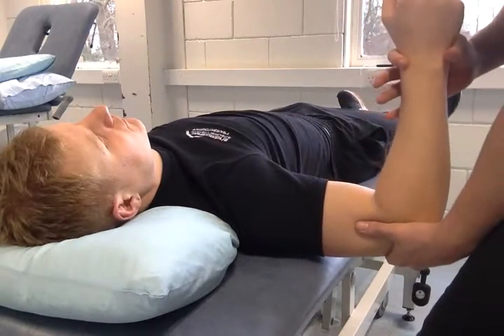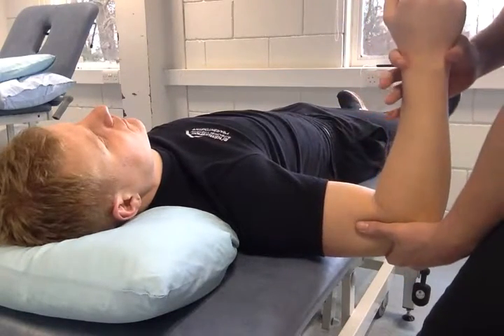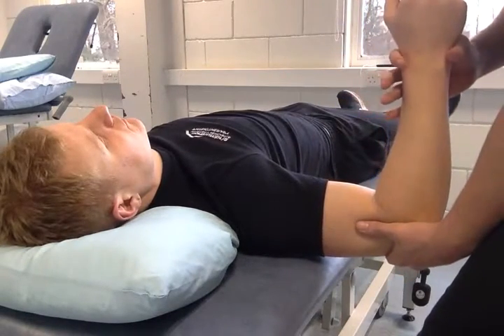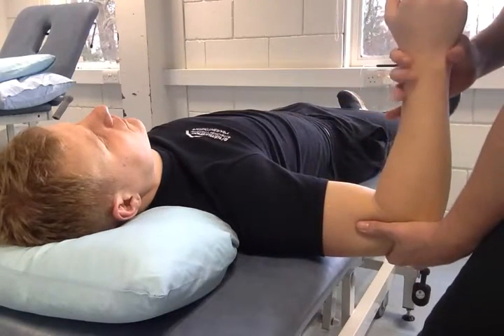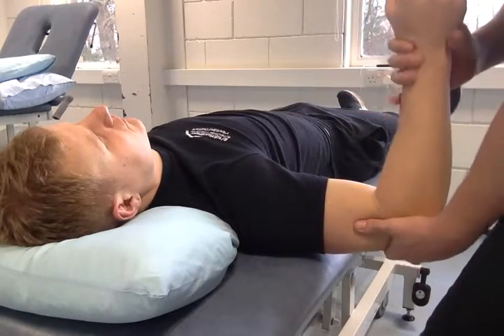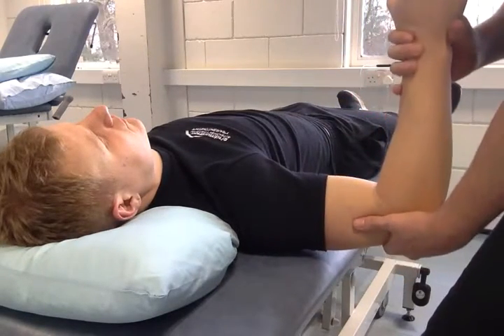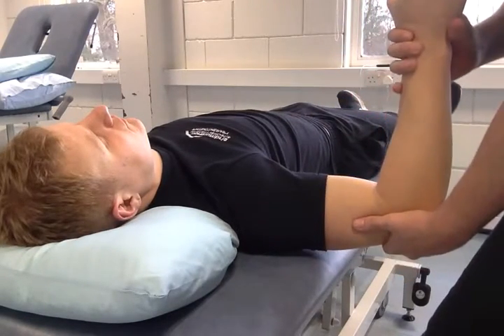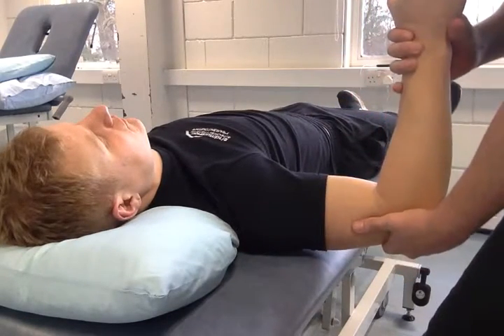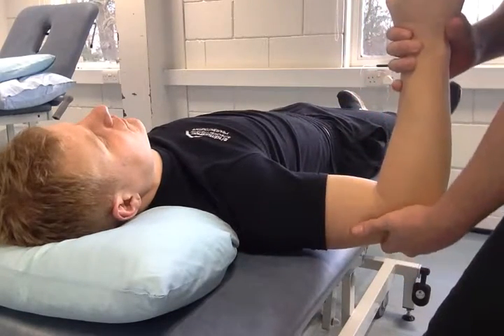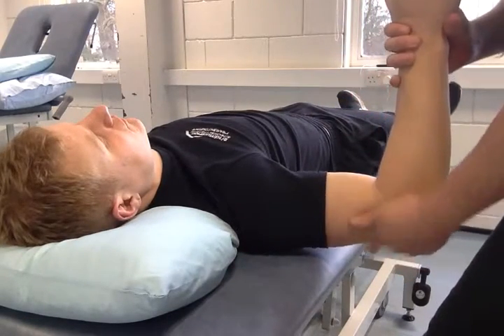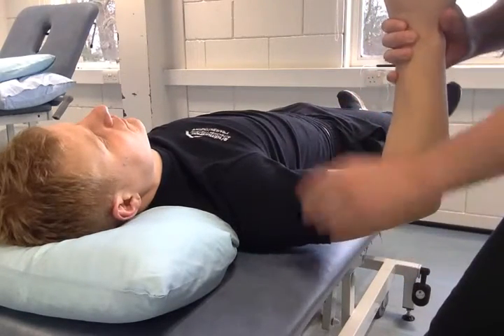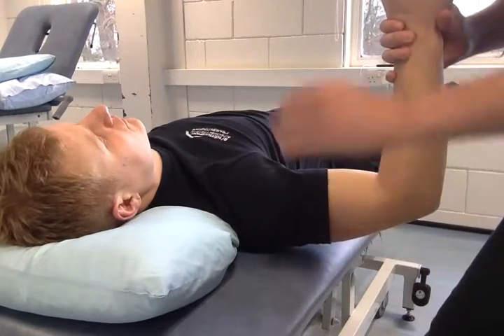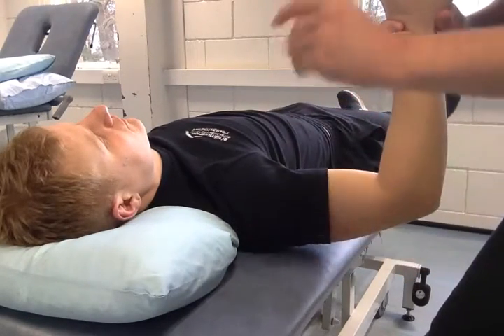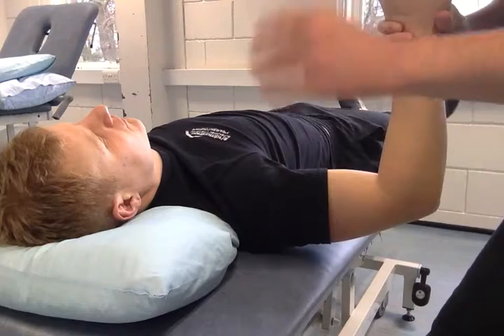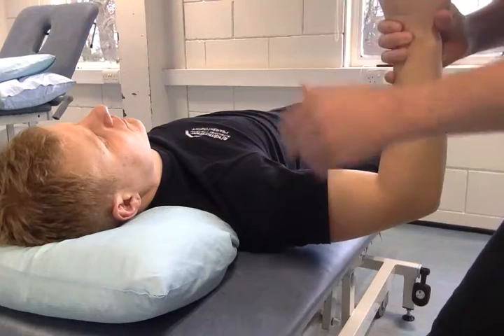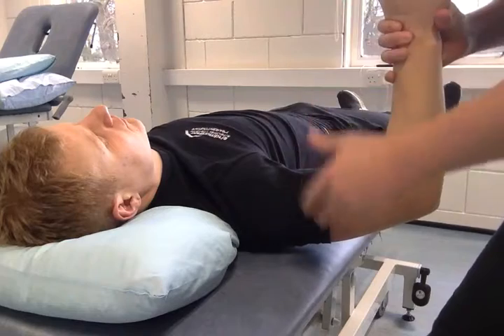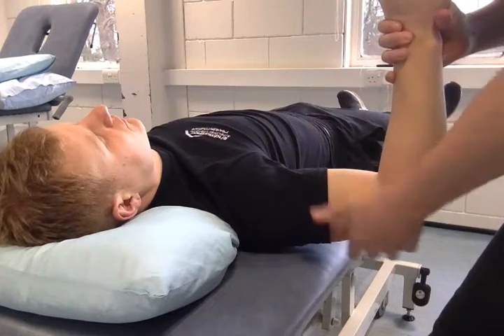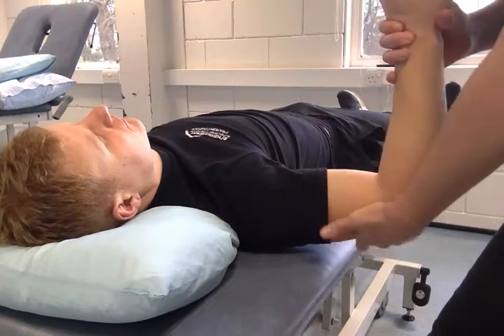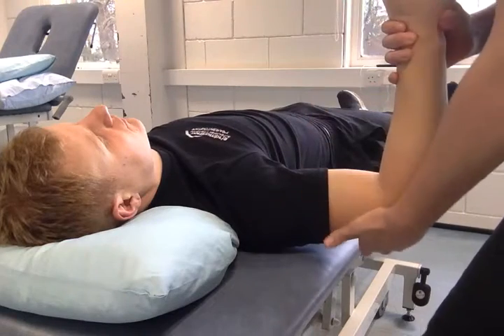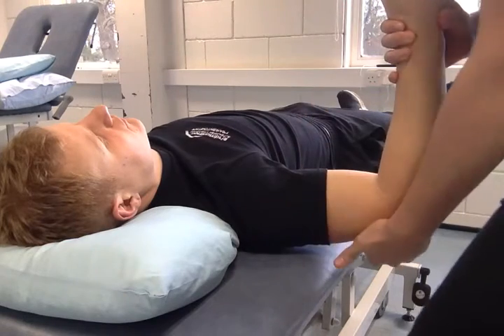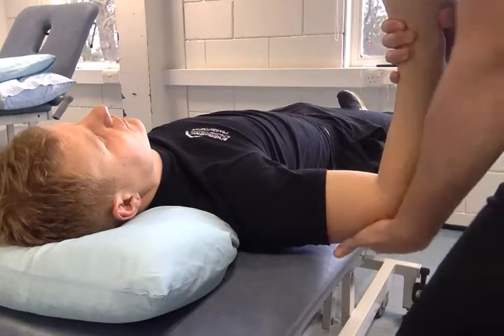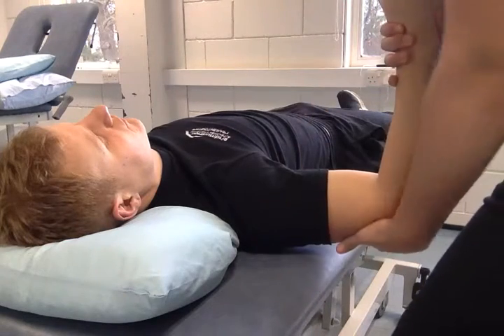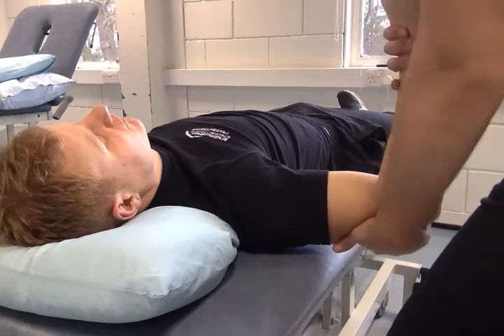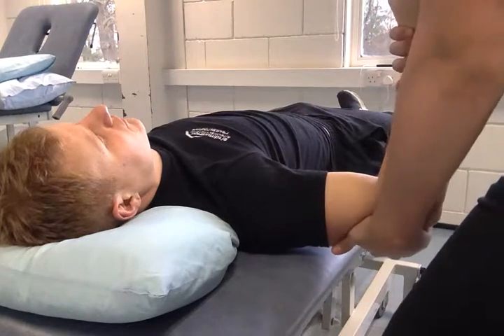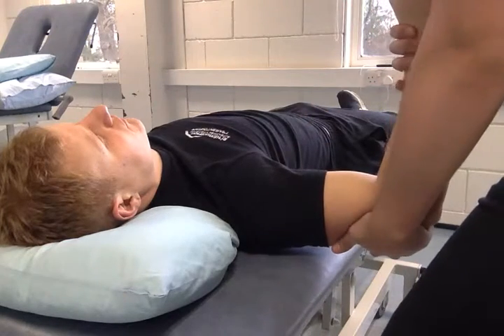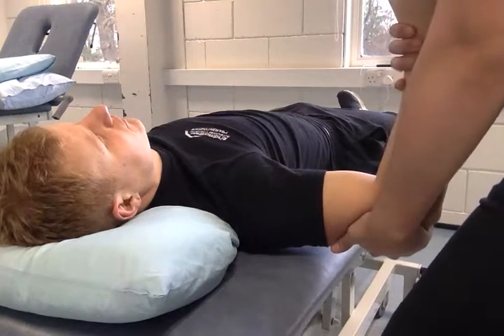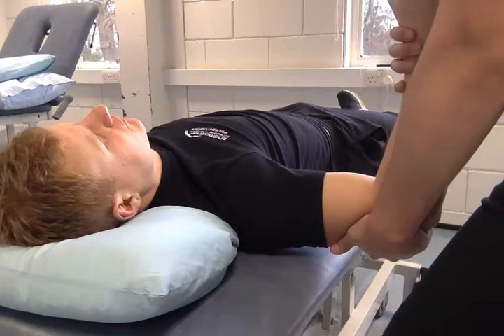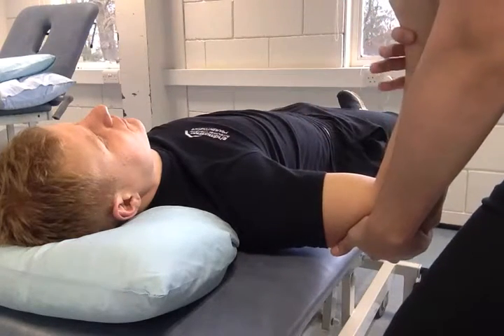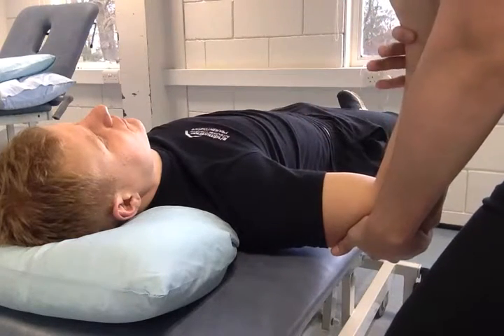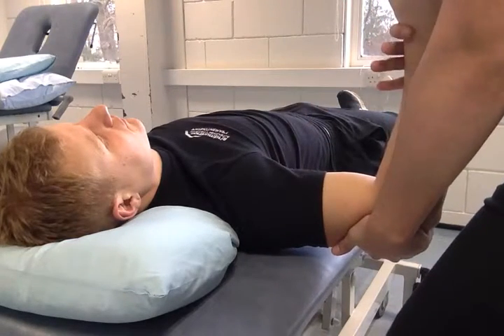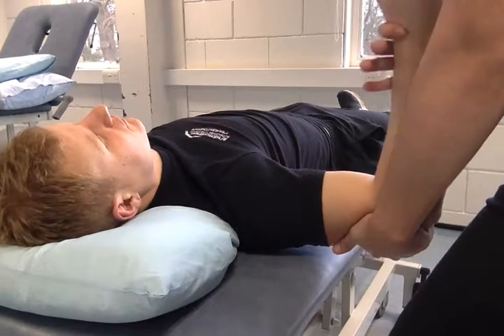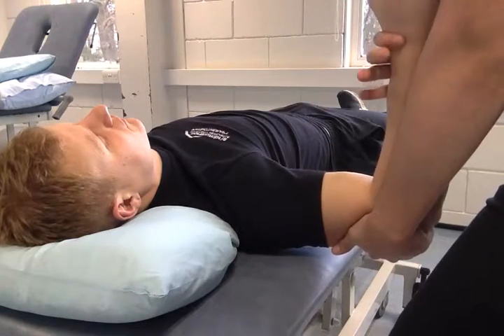For hand positioning, place the hand closer to the head for the mechanical block. Use the forearm for the grade one block.